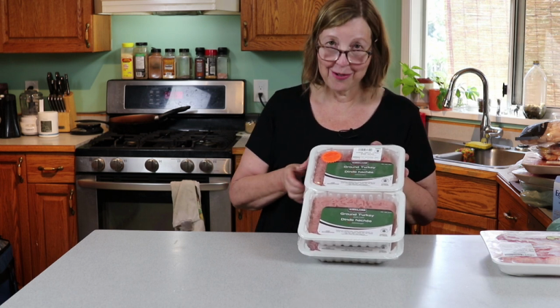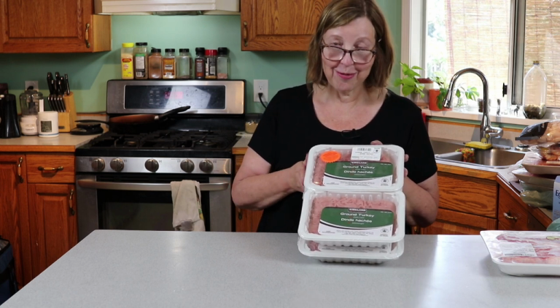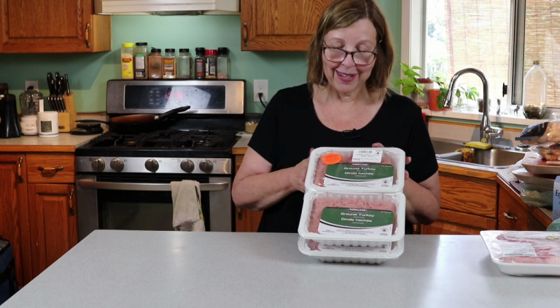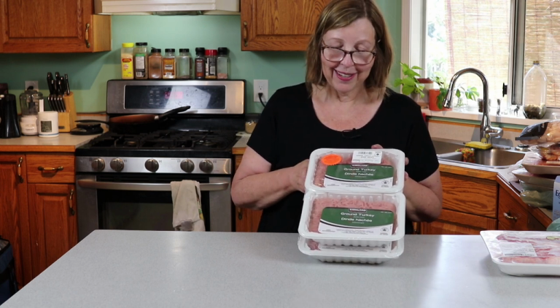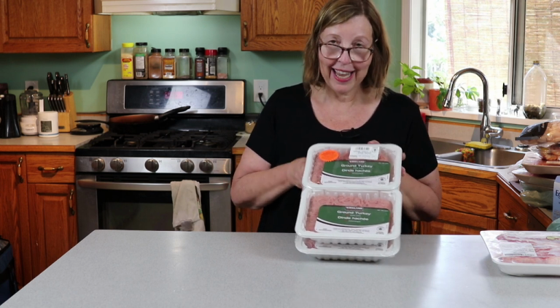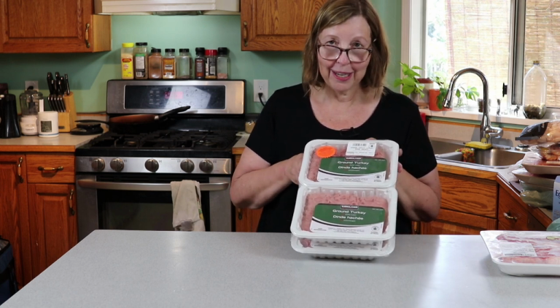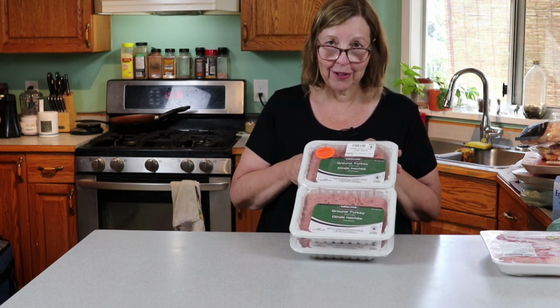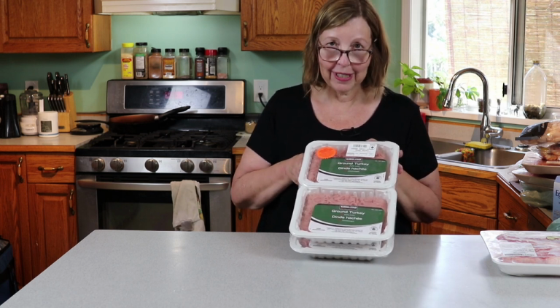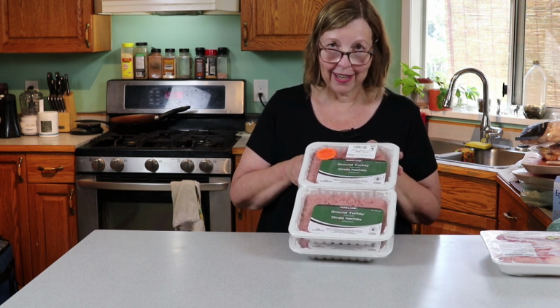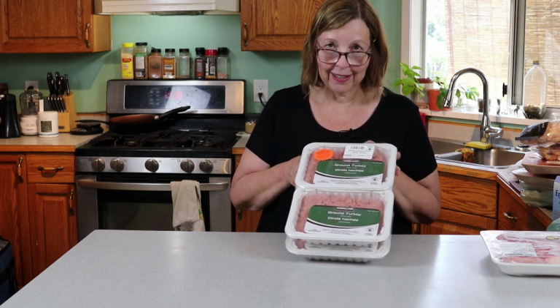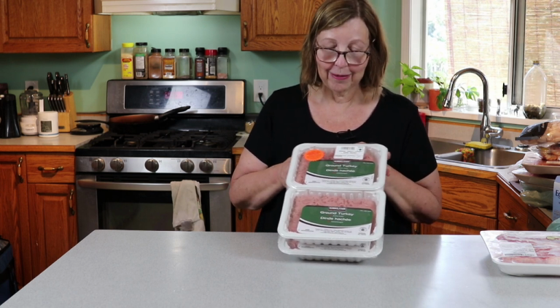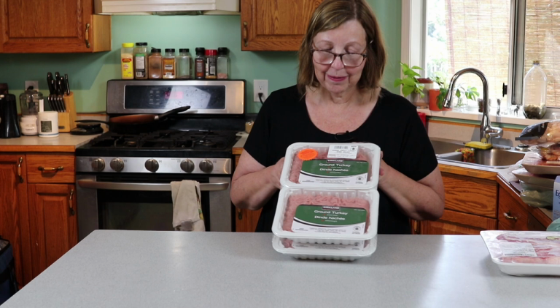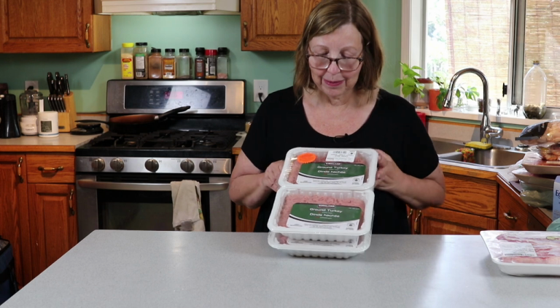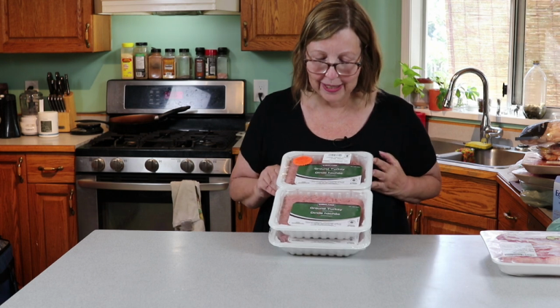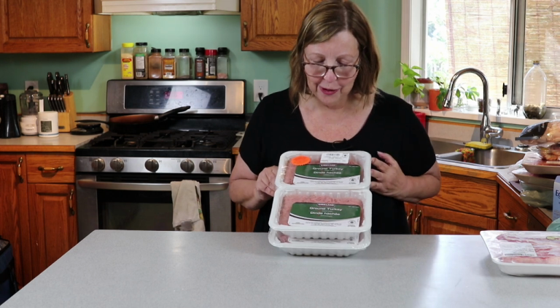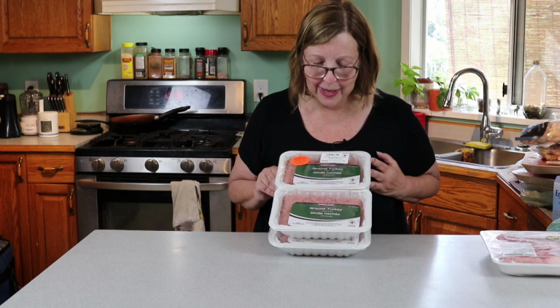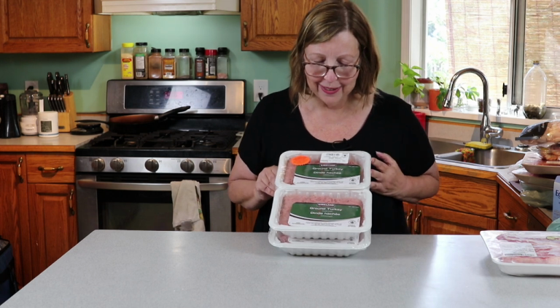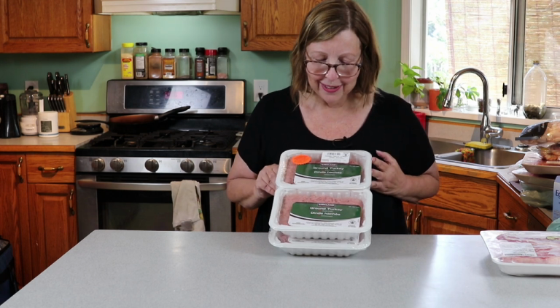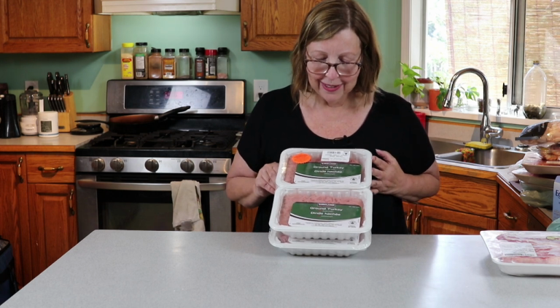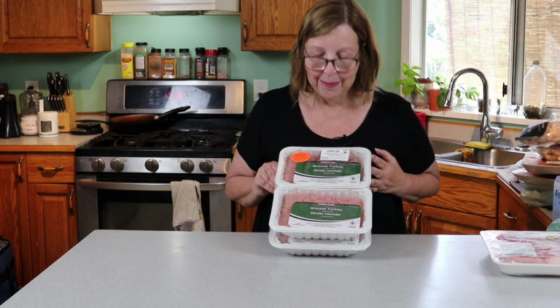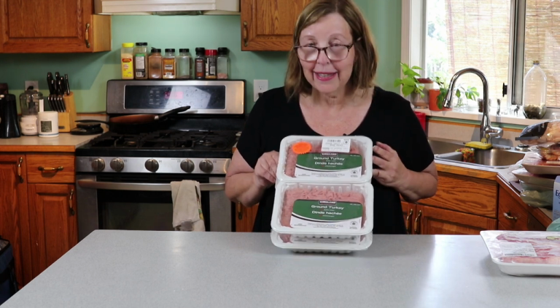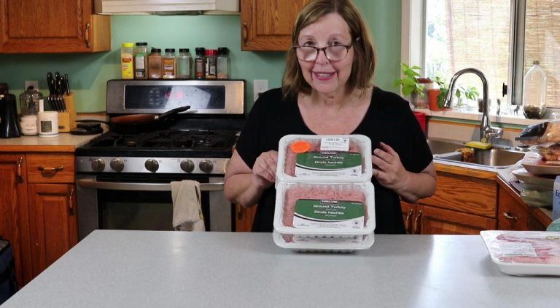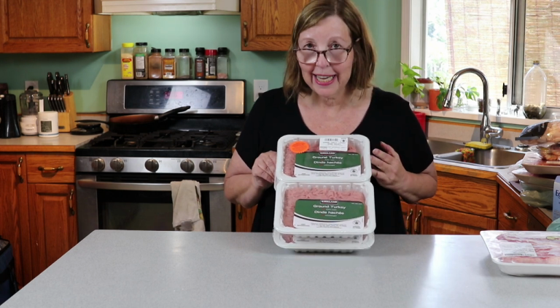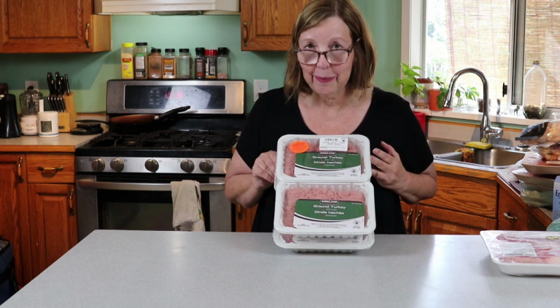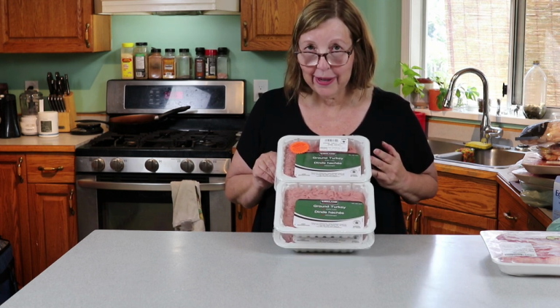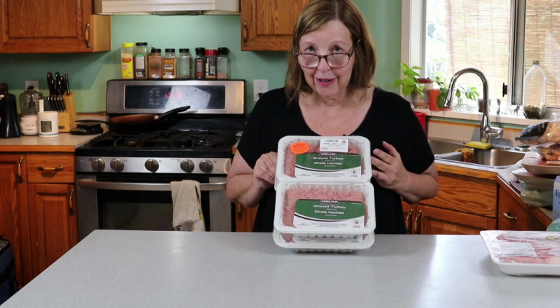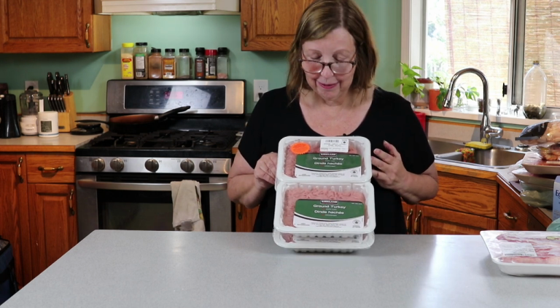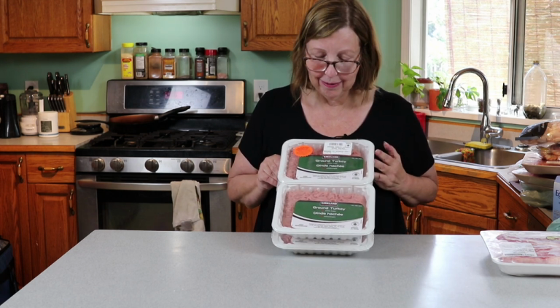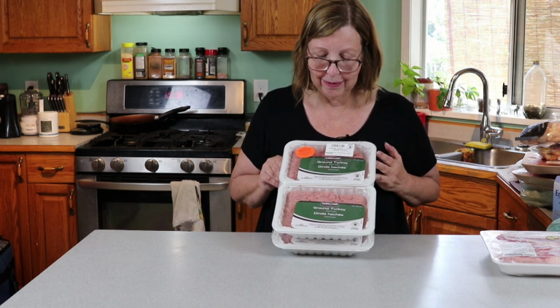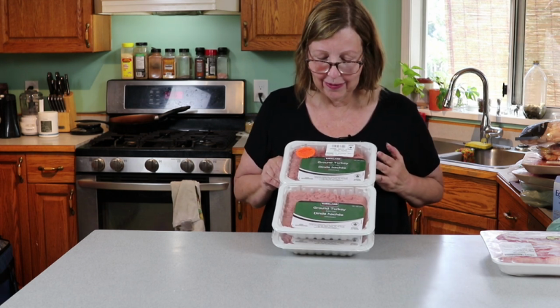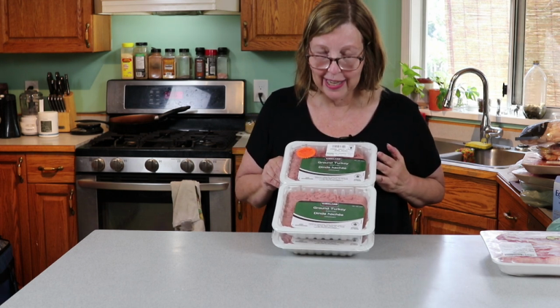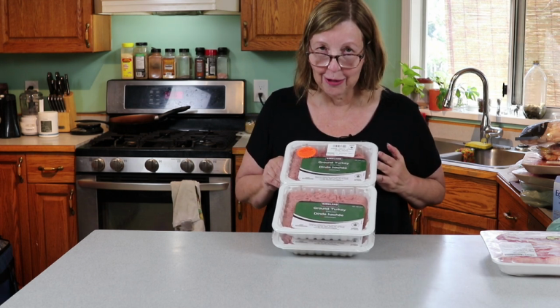There are some people in my Facebook group who have been making sausage patties. Kate, if you're listening, please help me make this taste better.